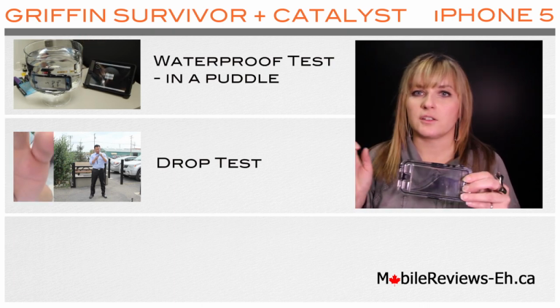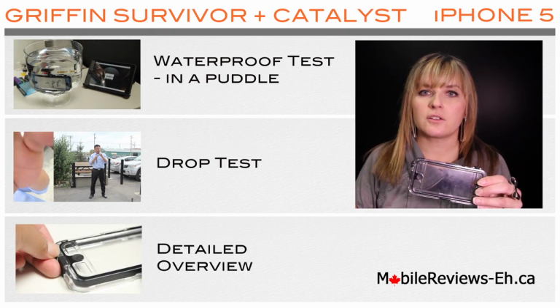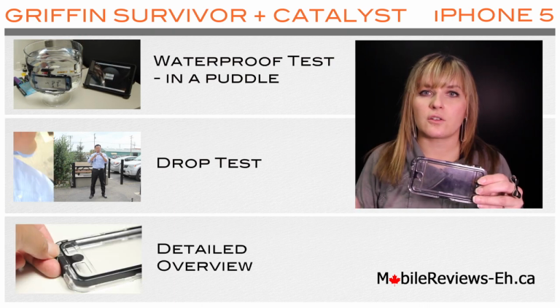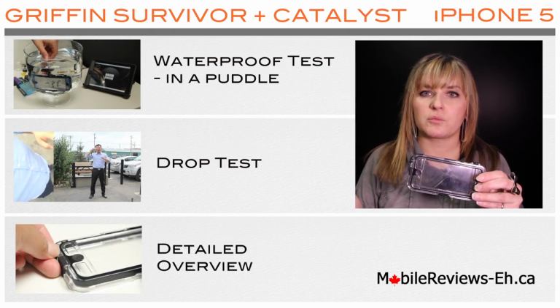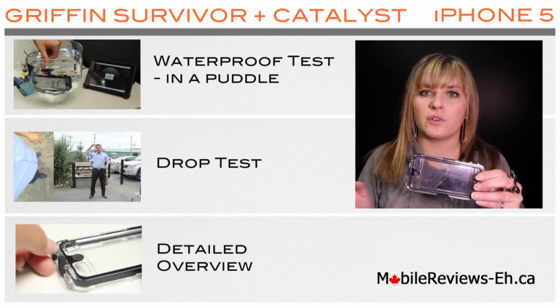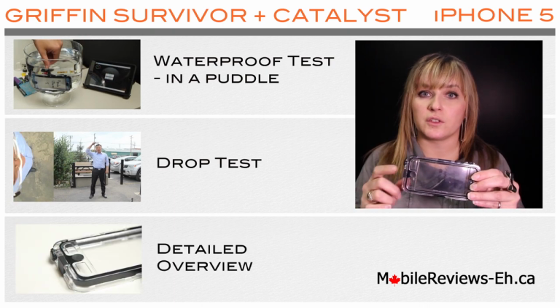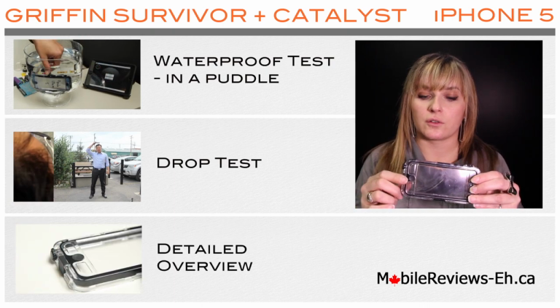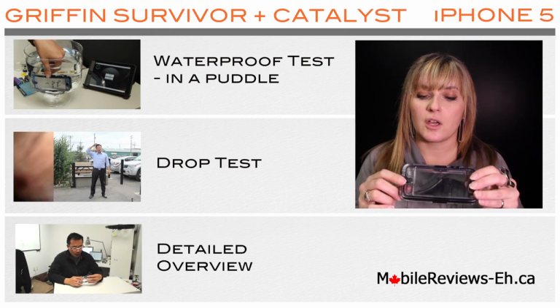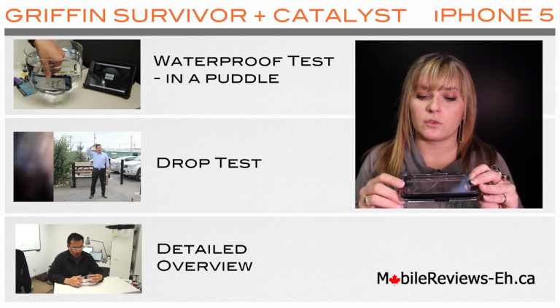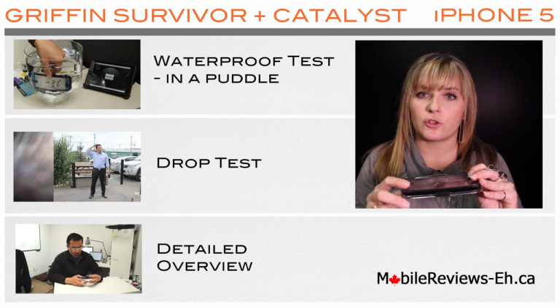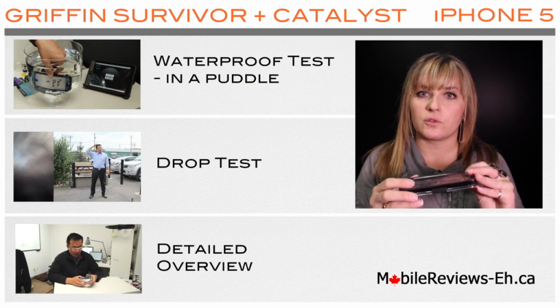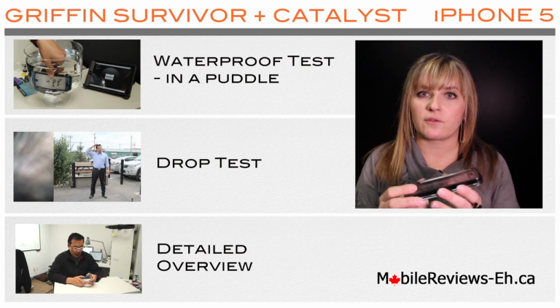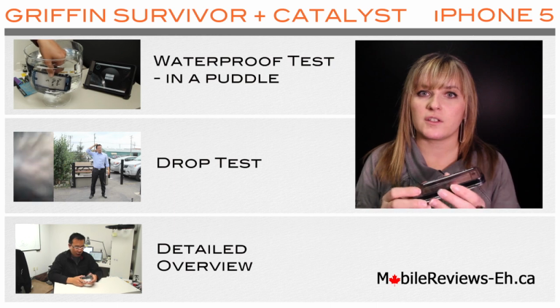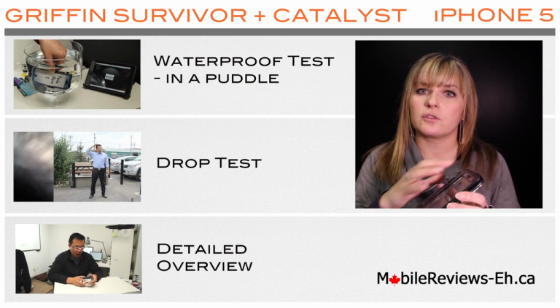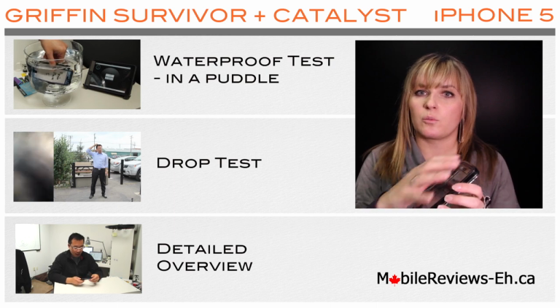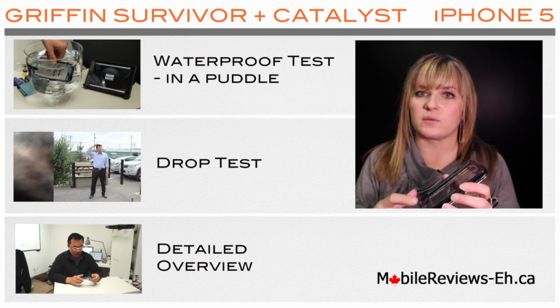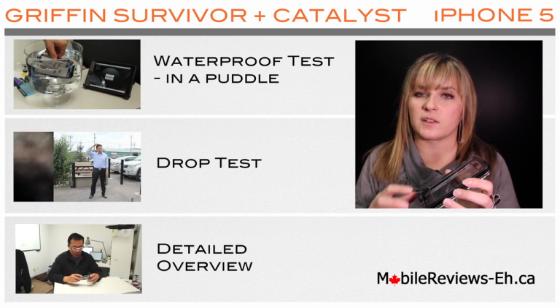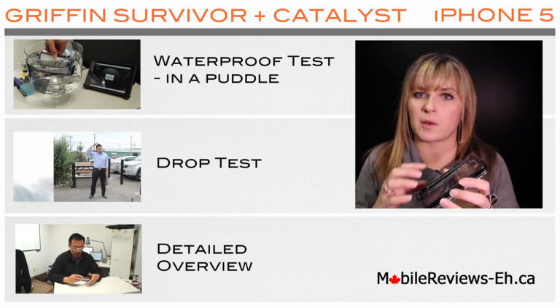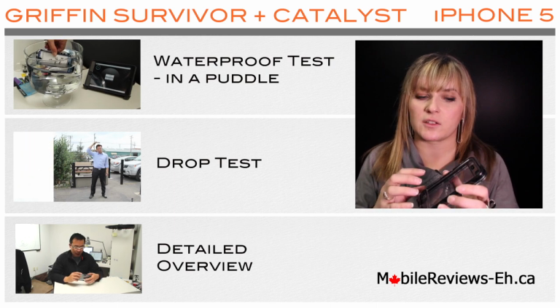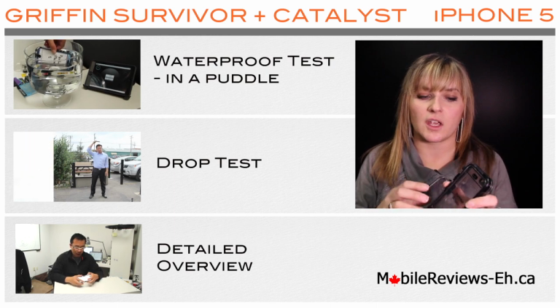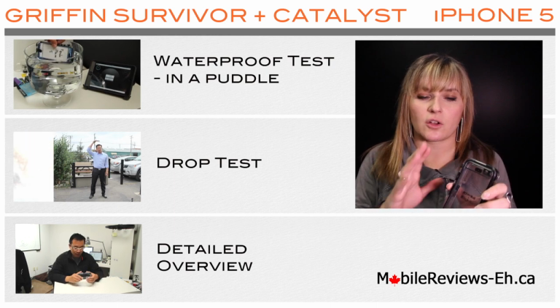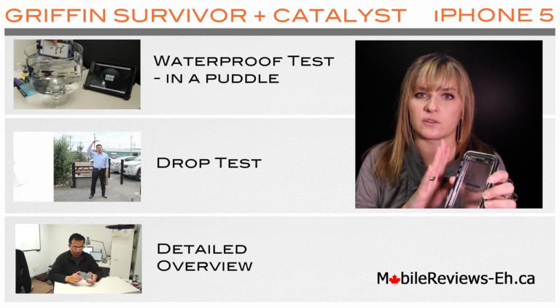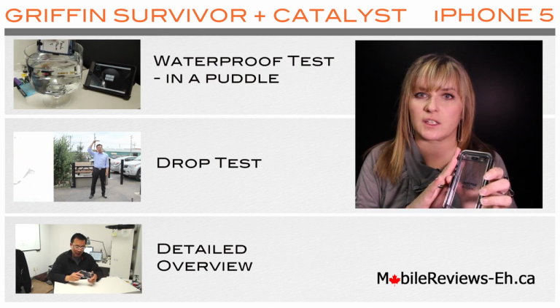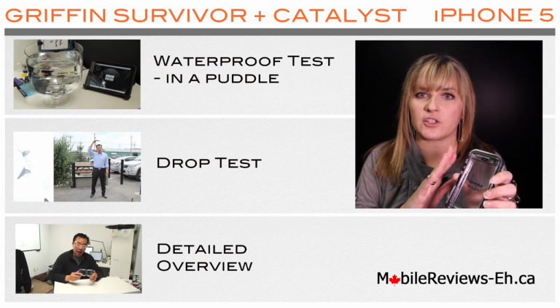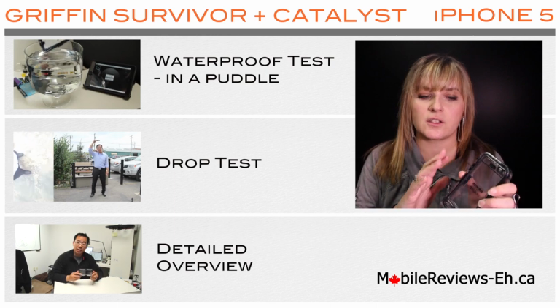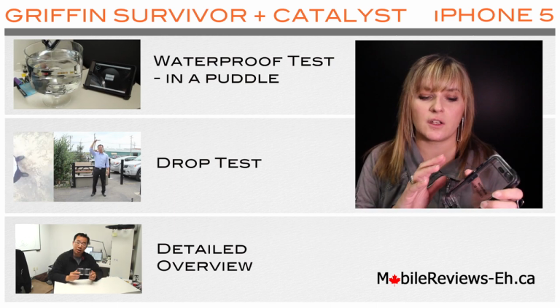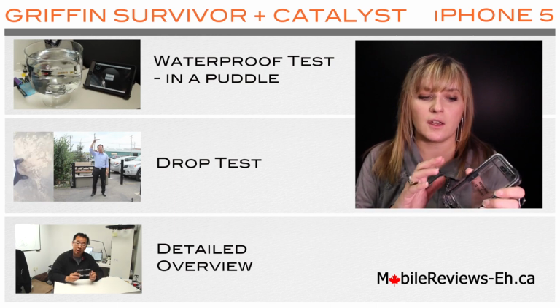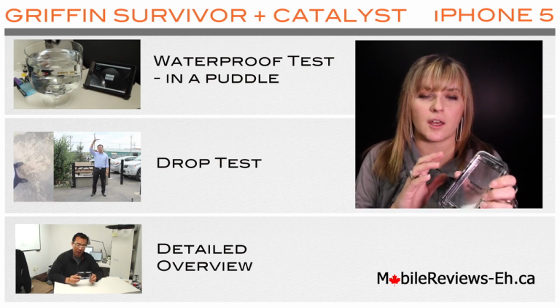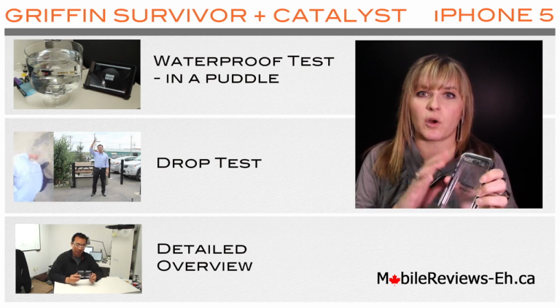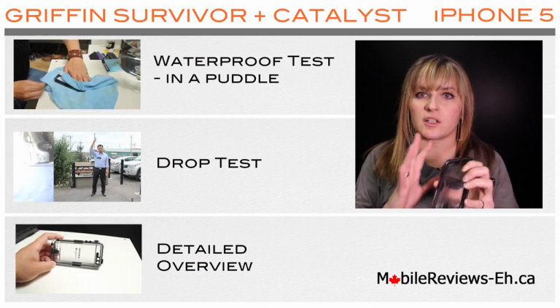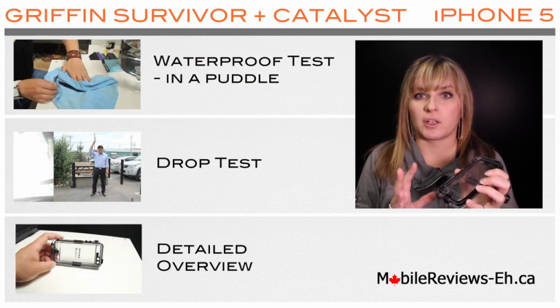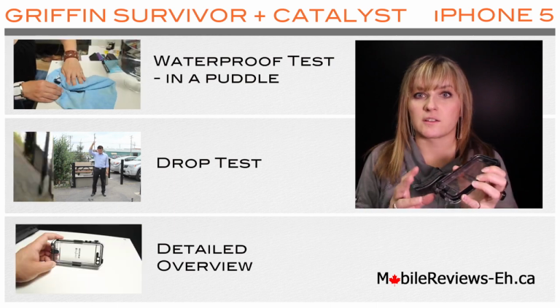In this close-up review video we'll show you every single component about this case — all of its latches, ports, and buttons.